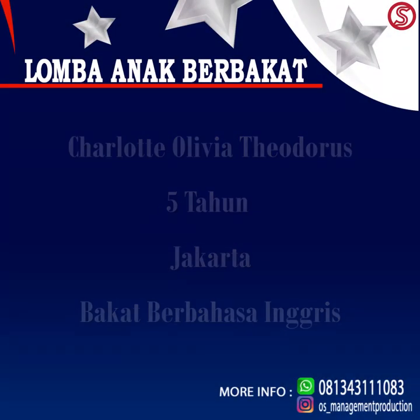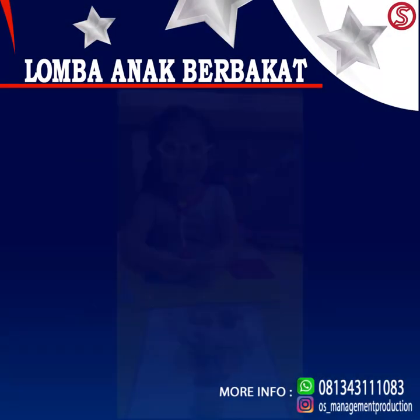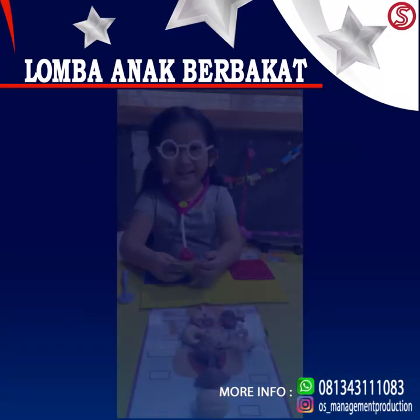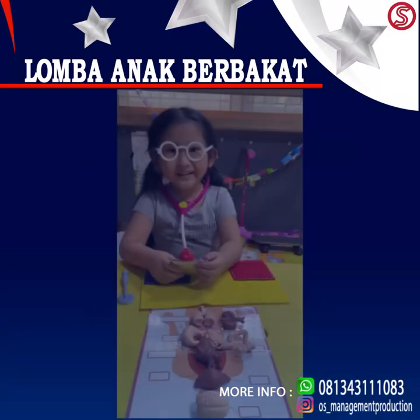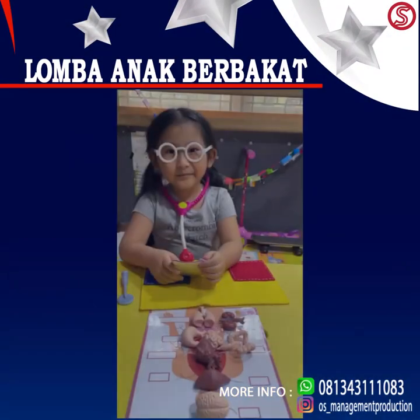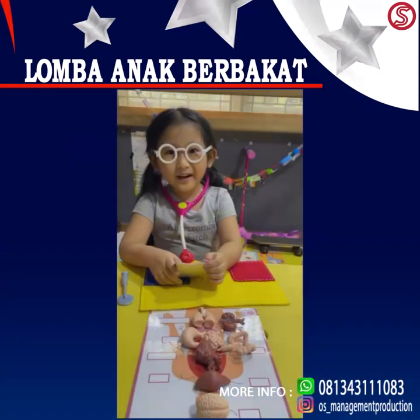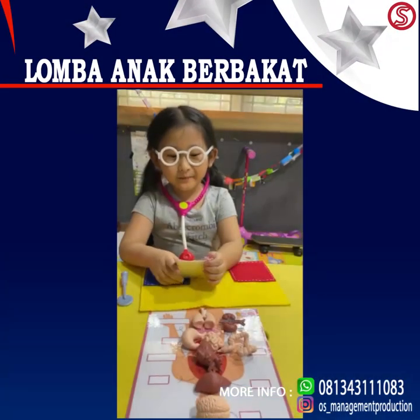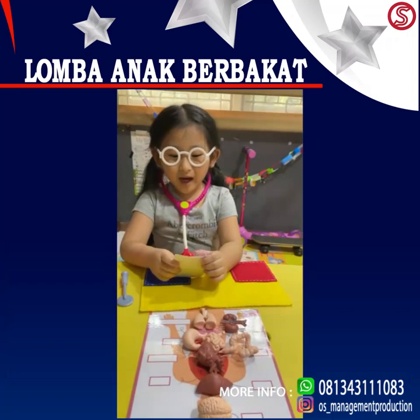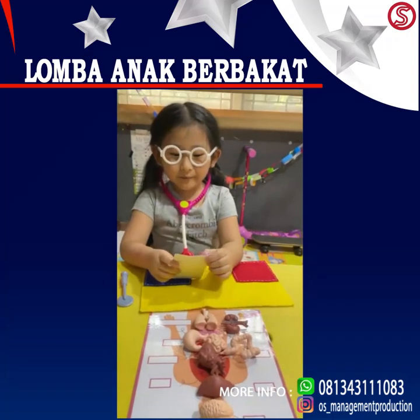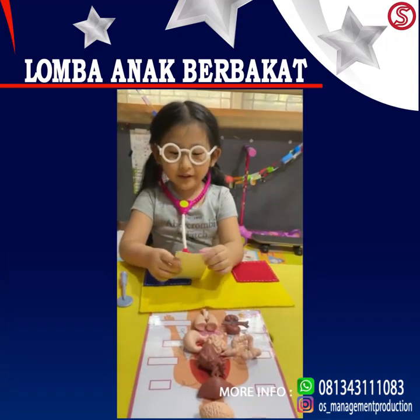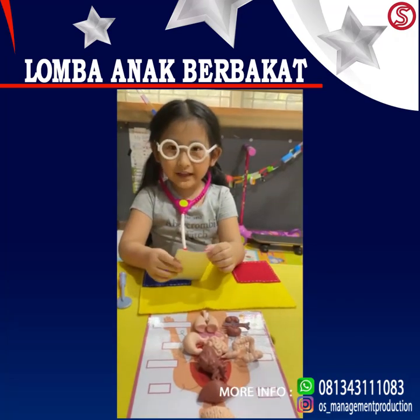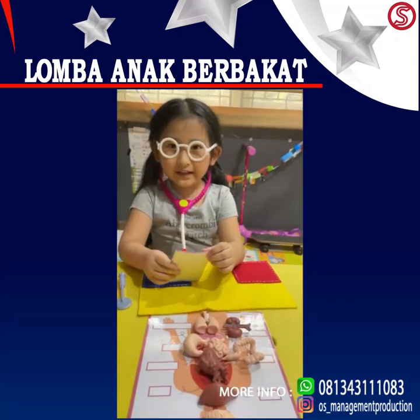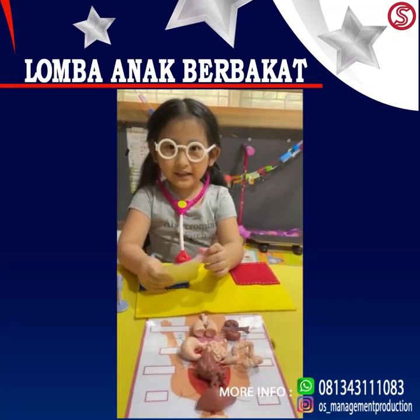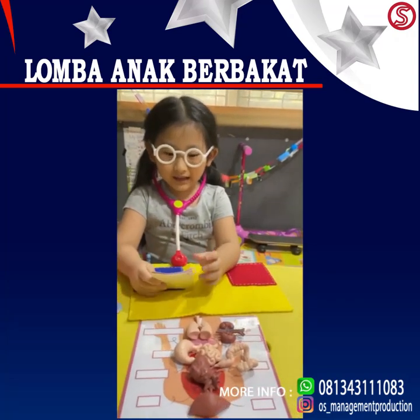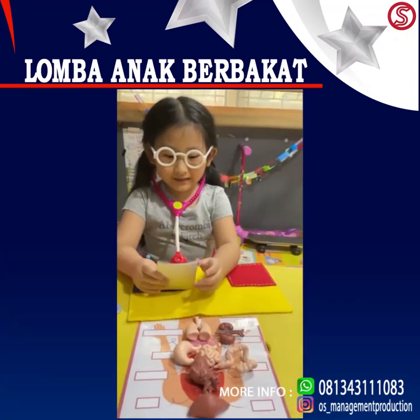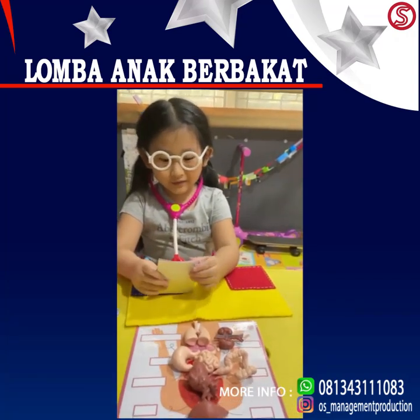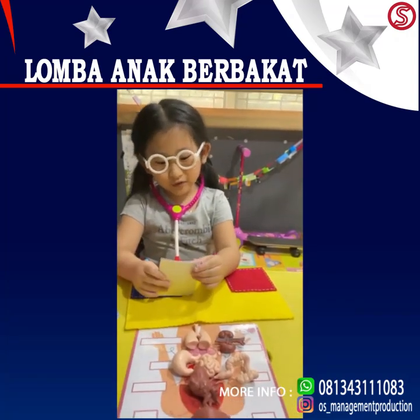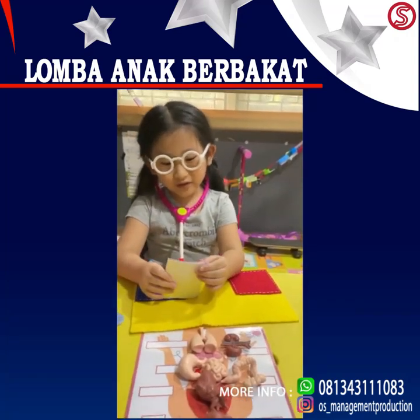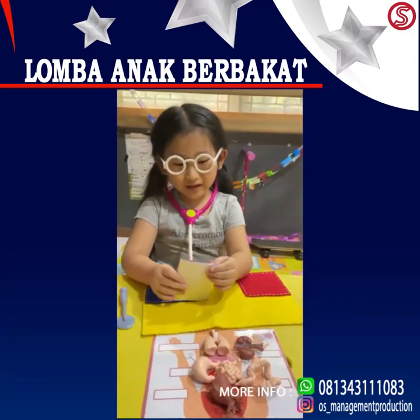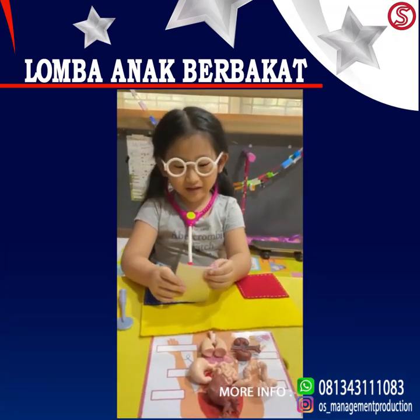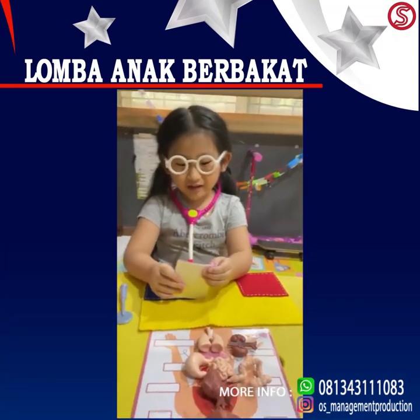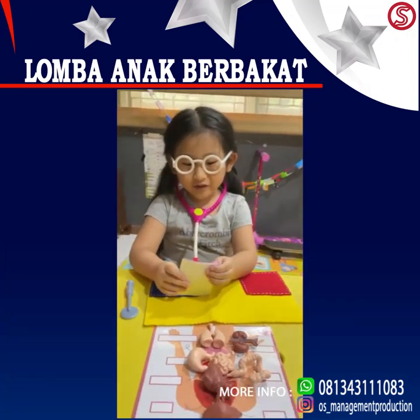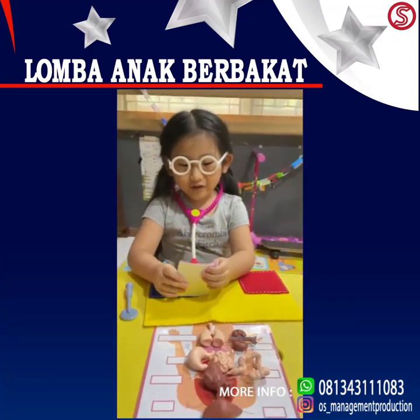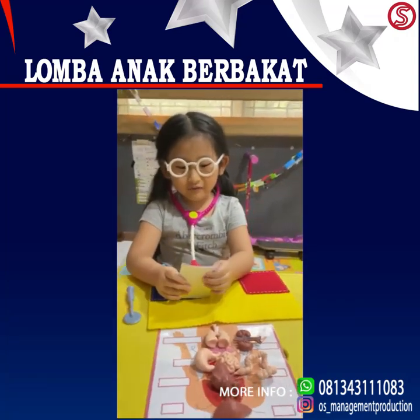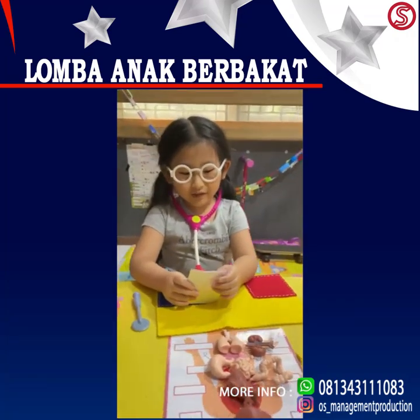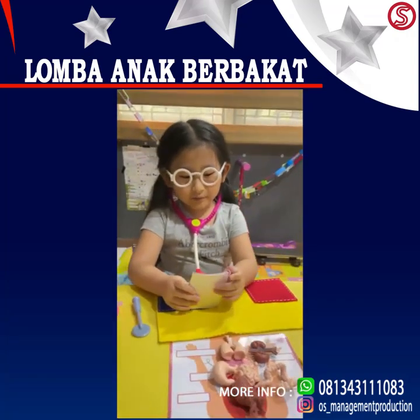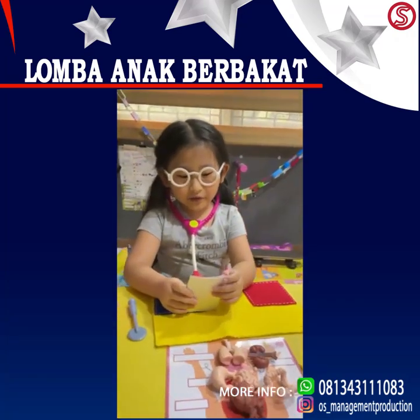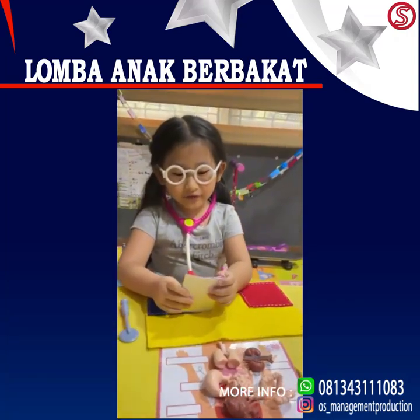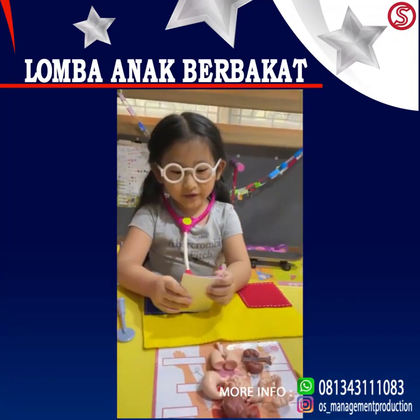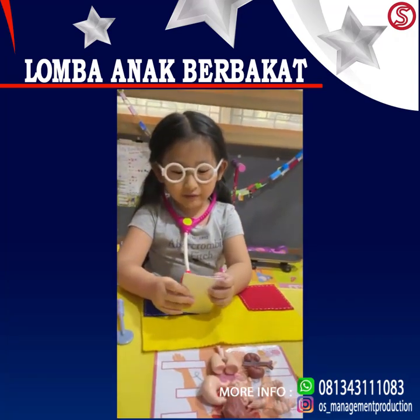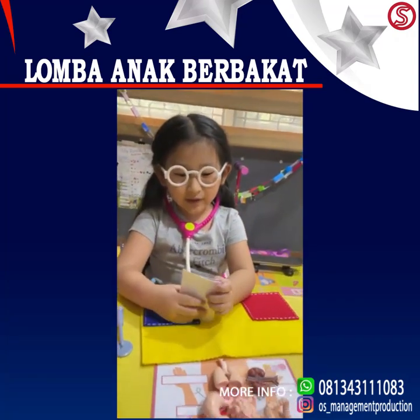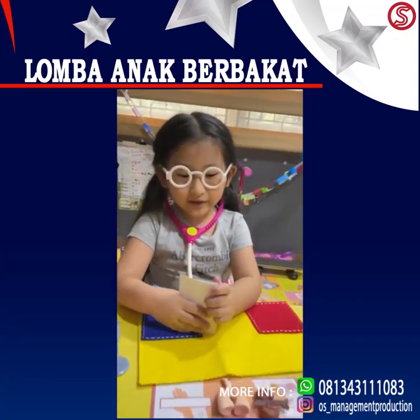Hi guys, I'm pretending as Dr. Sheldon, so I will explain to you inside our body.